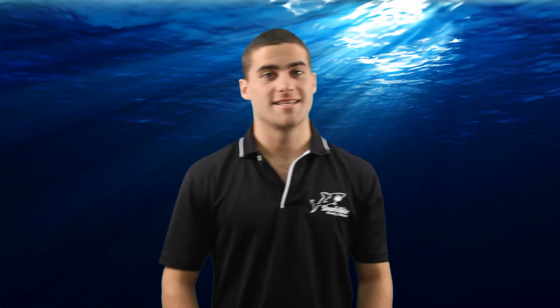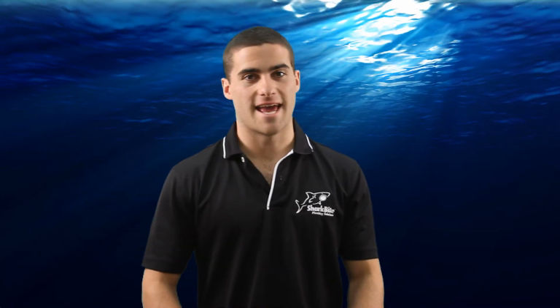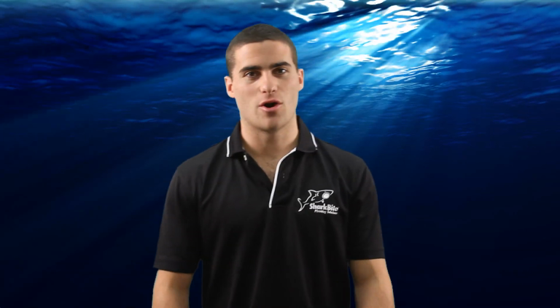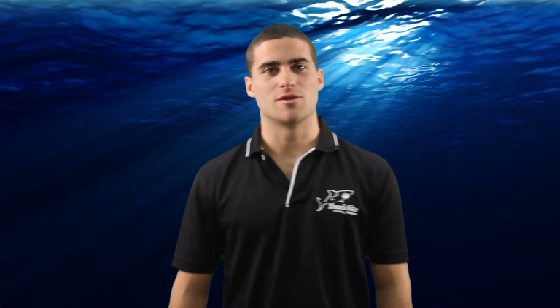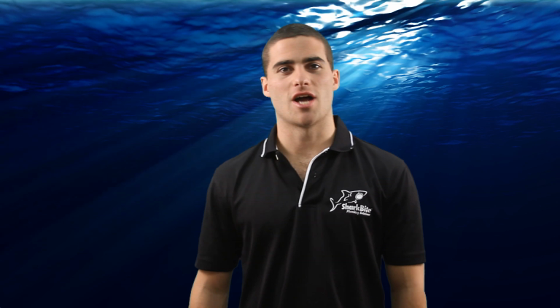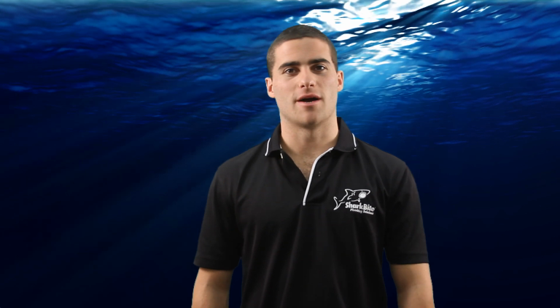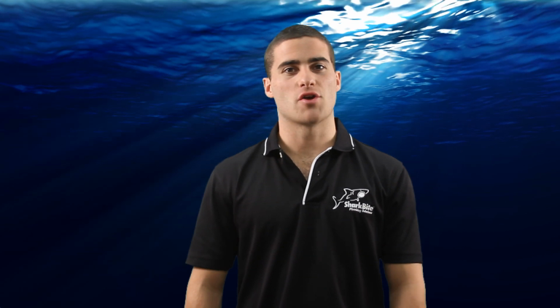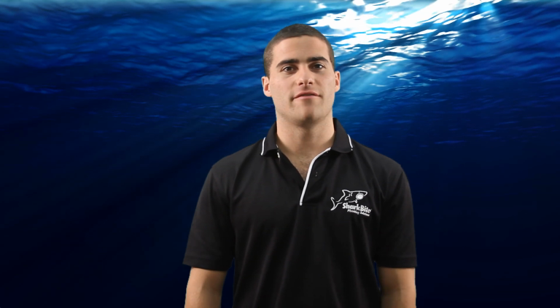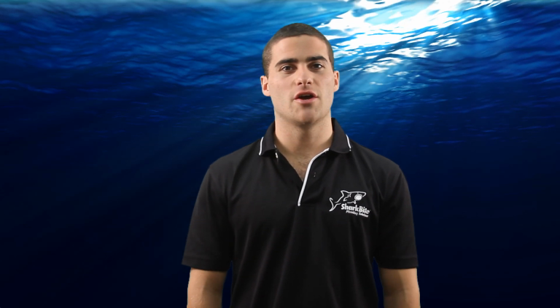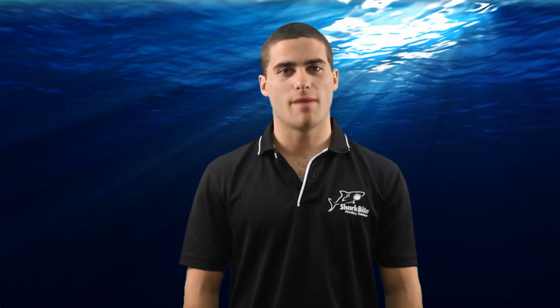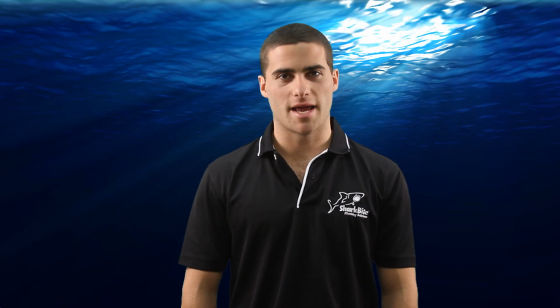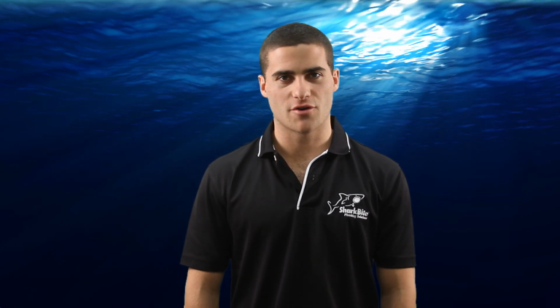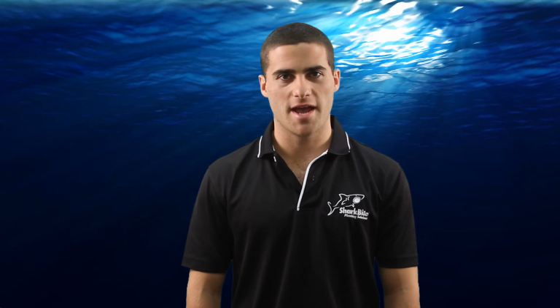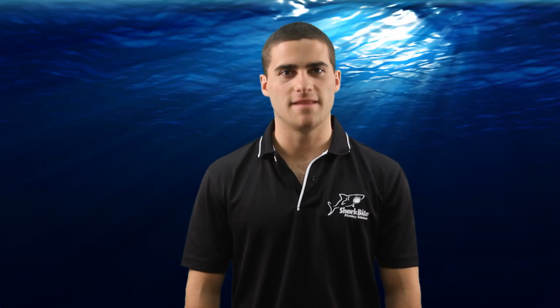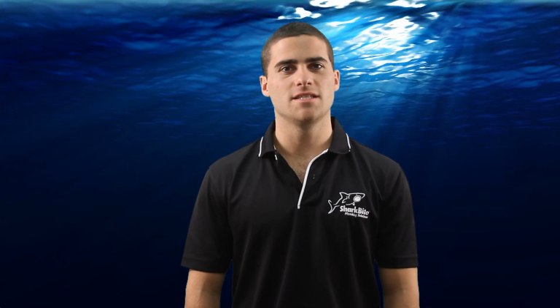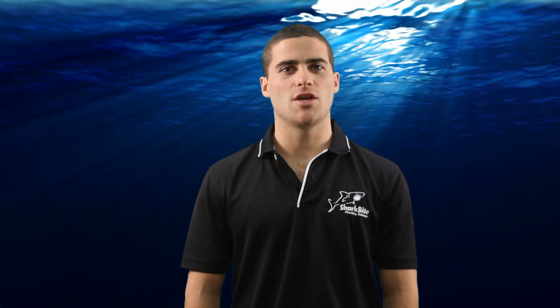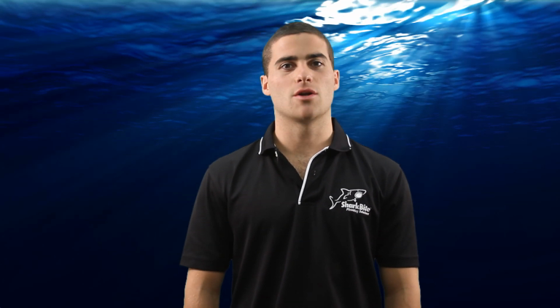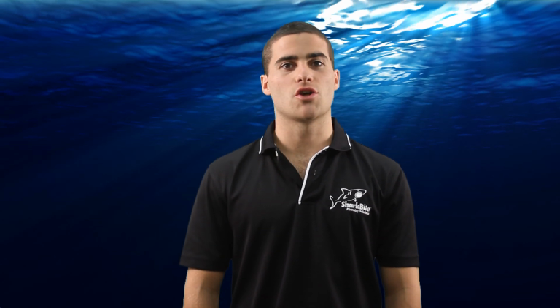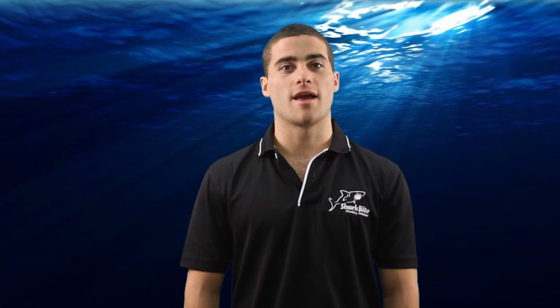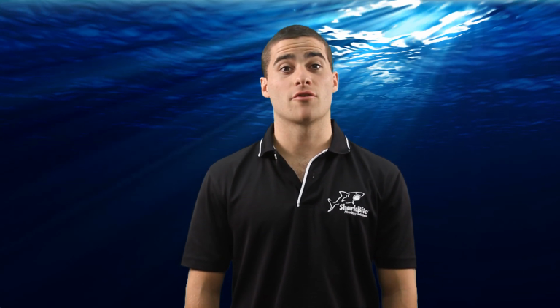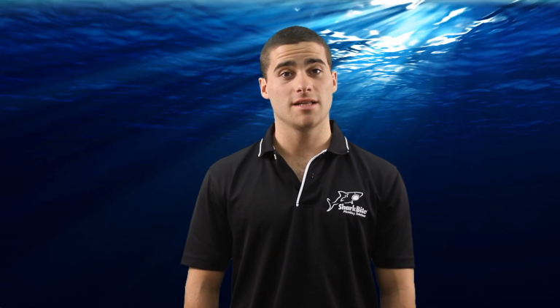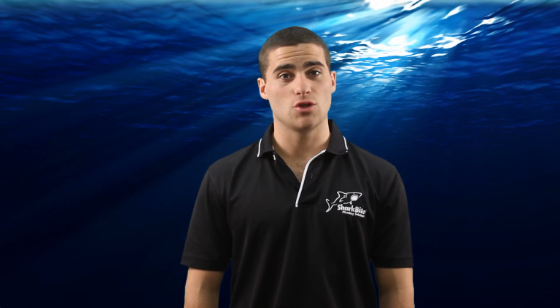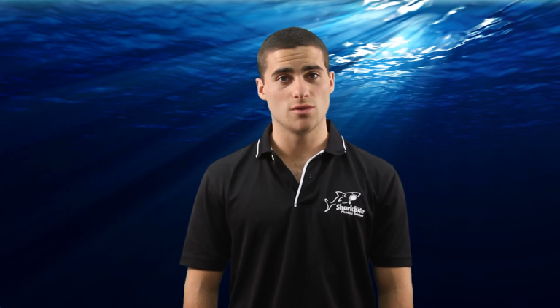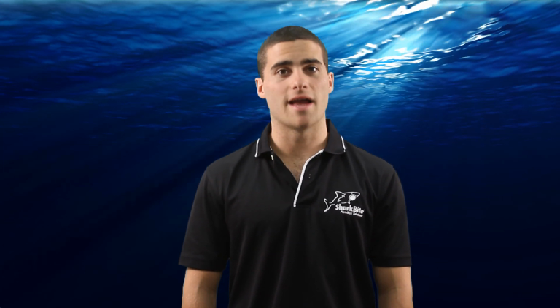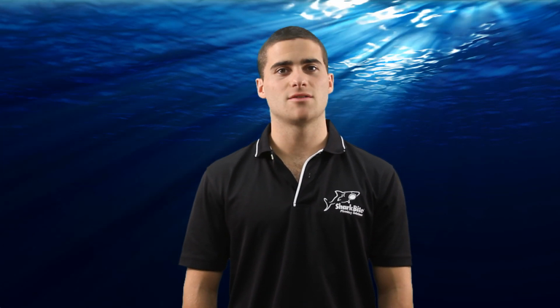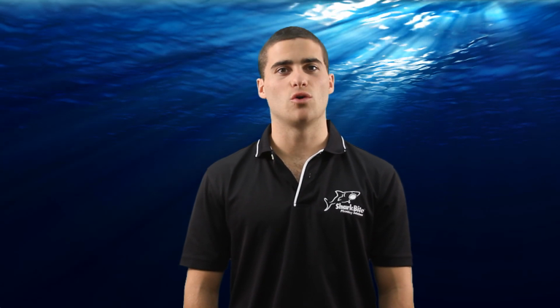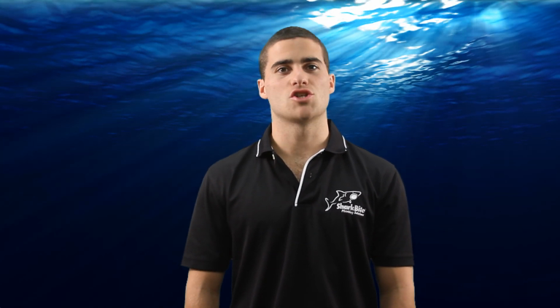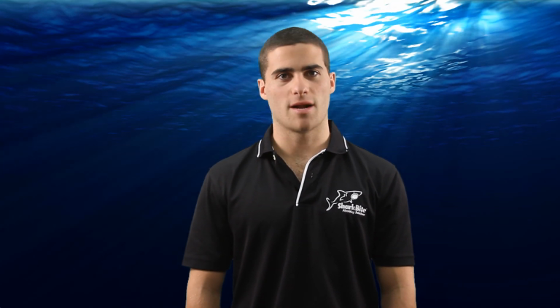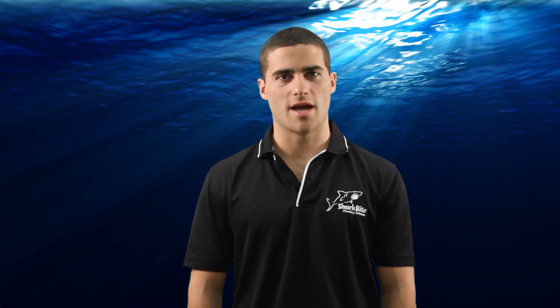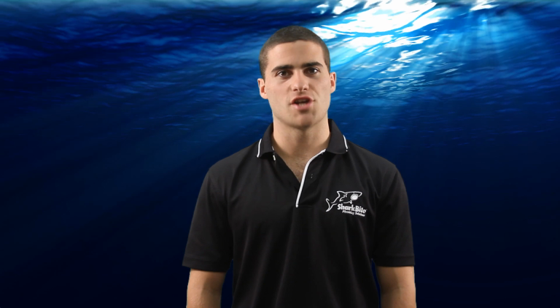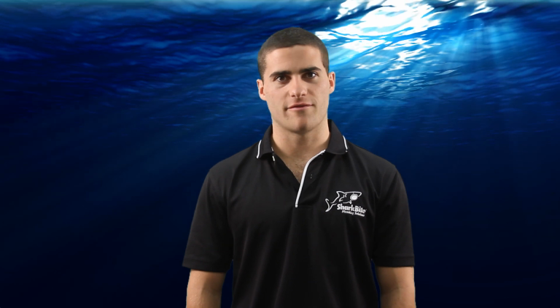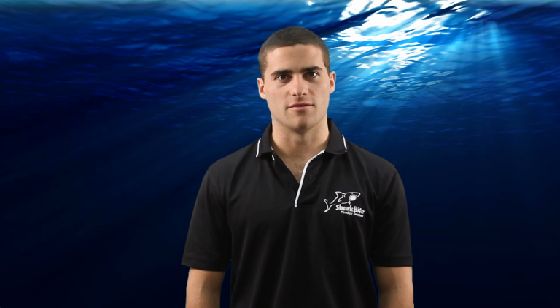G'day, welcome to SharkBite training videos. My name is Craig and in this video I'm going to show you how to correctly use and install SharkBite check valves.